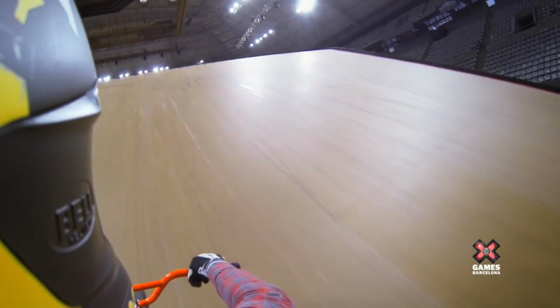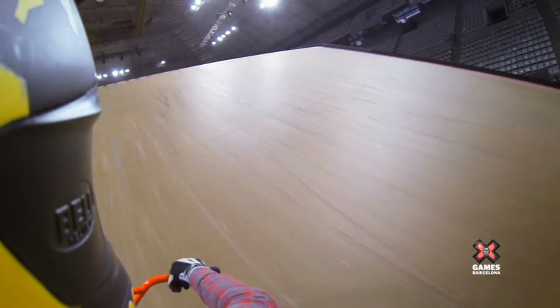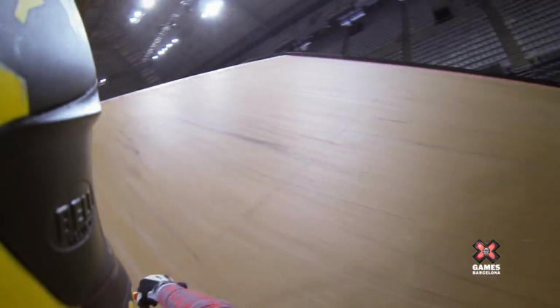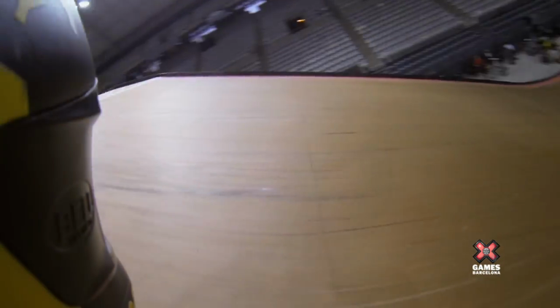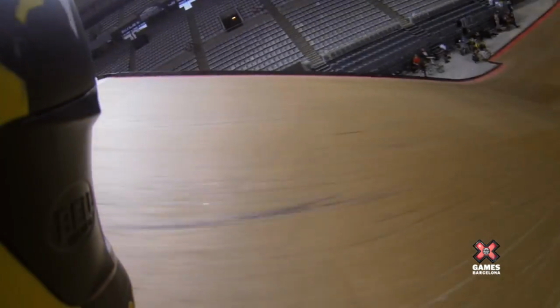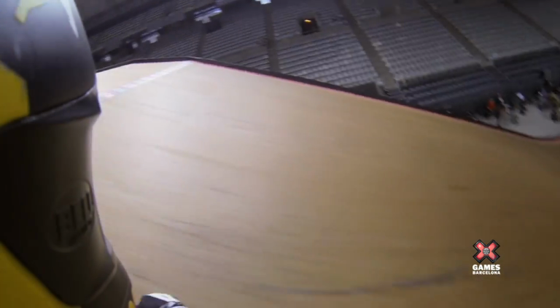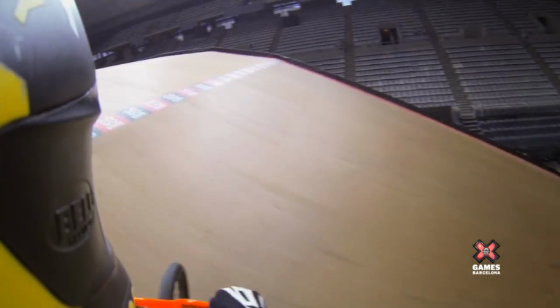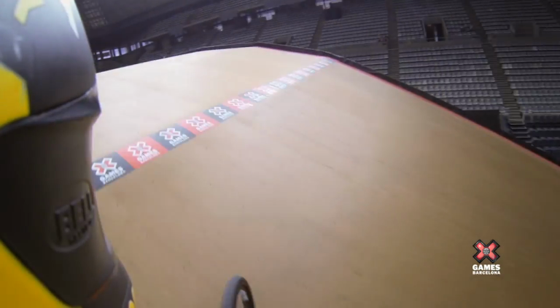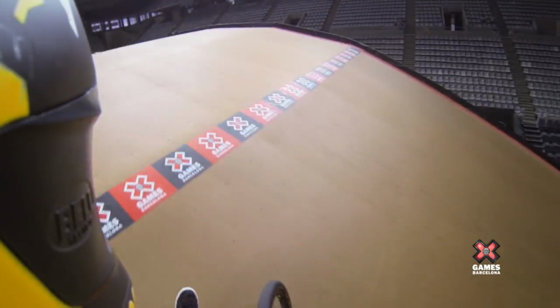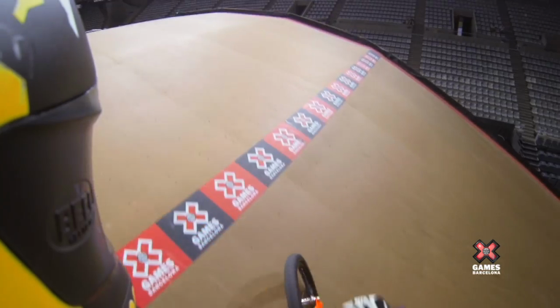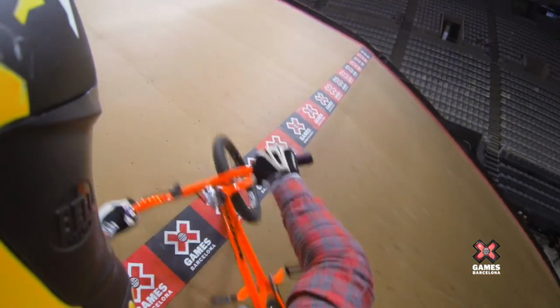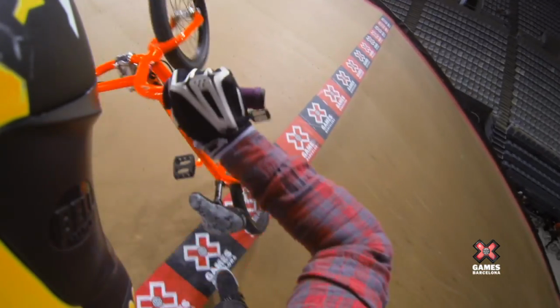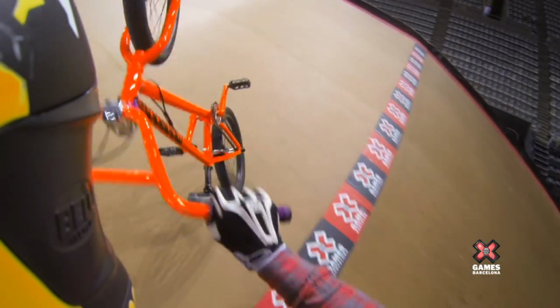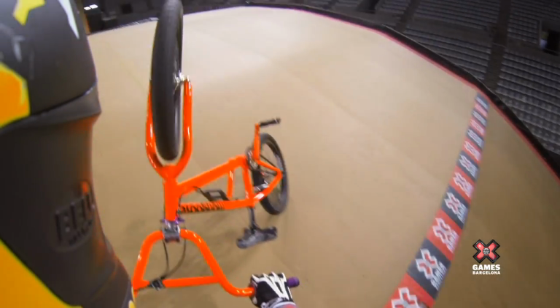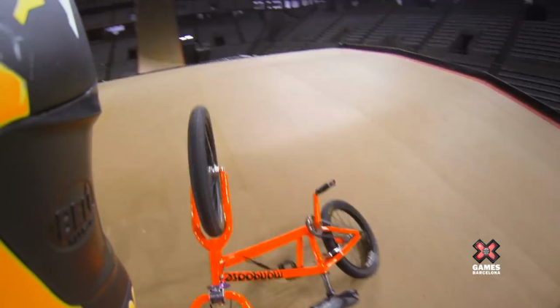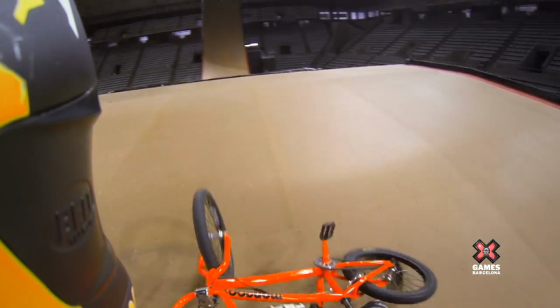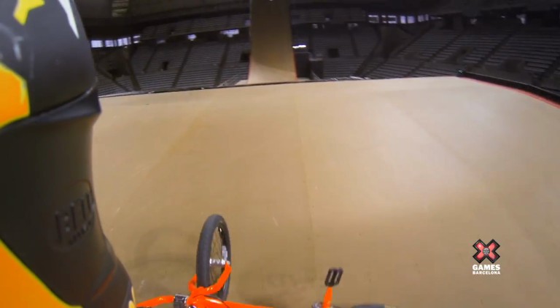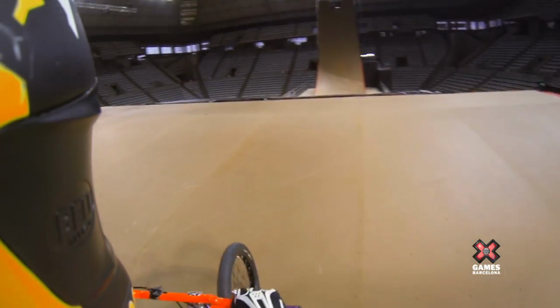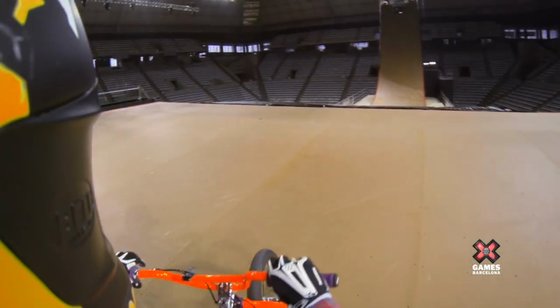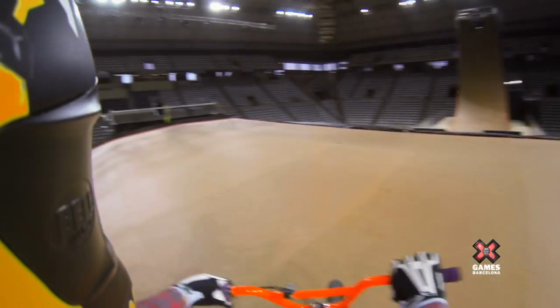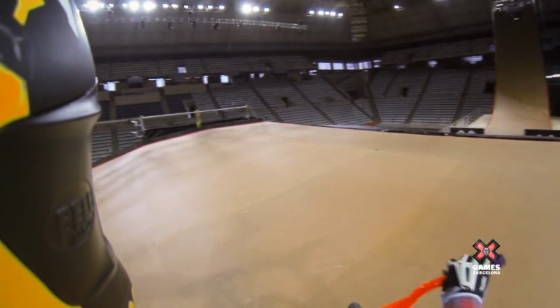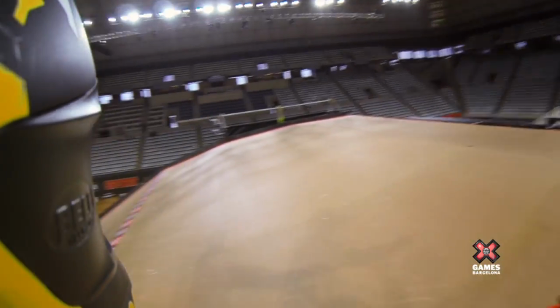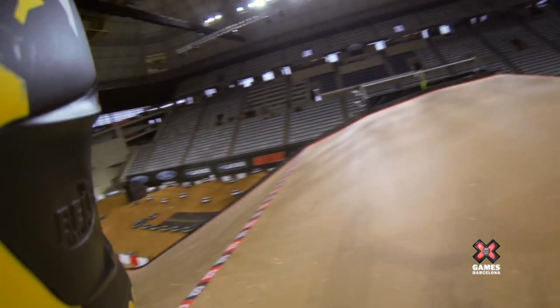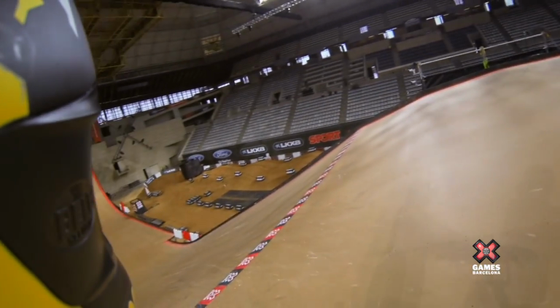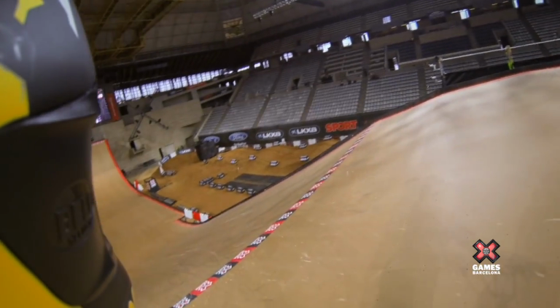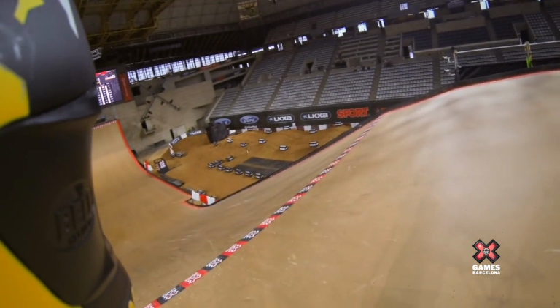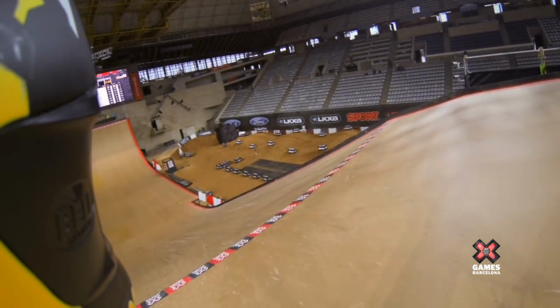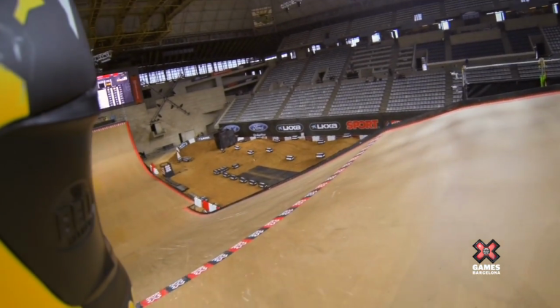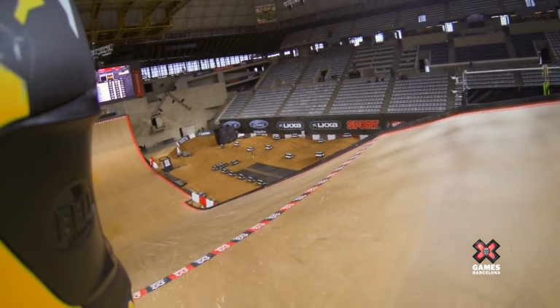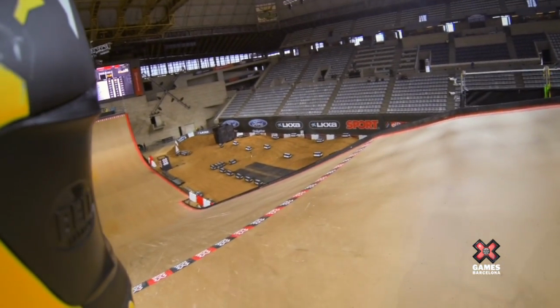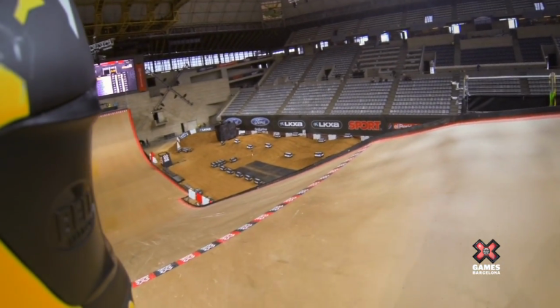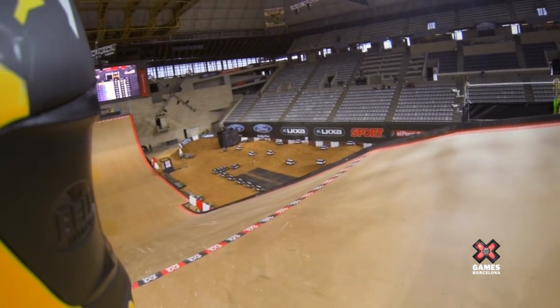Alright, that is the GoPro course preview. That's the Superman seat grab. I'm Steve McCann and I'm out of here.